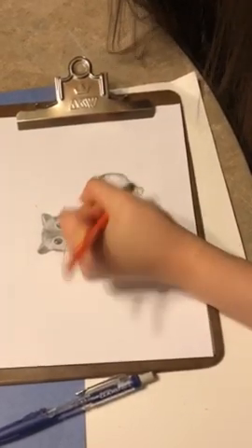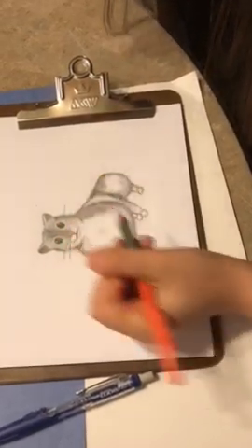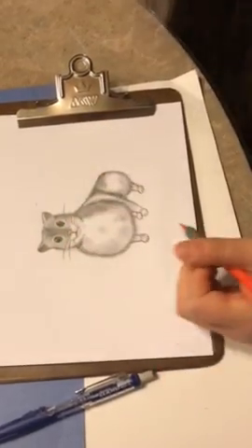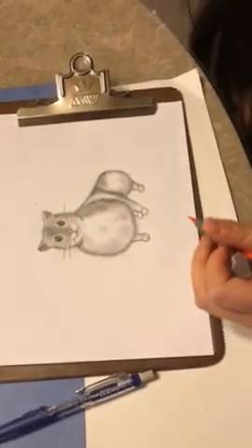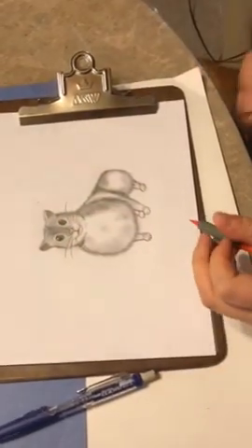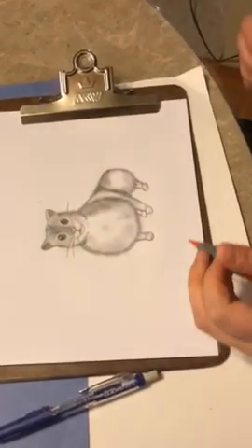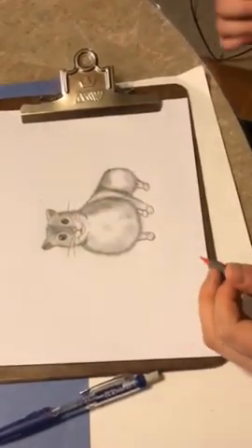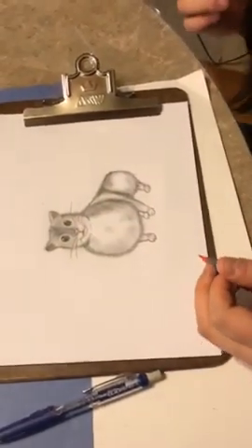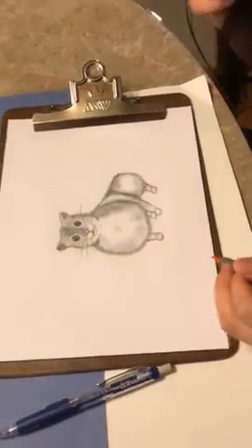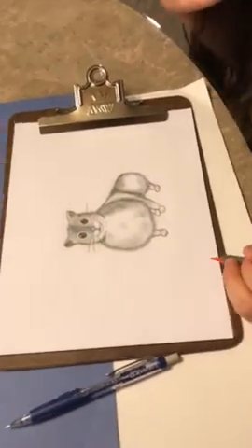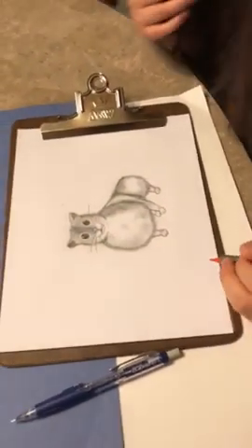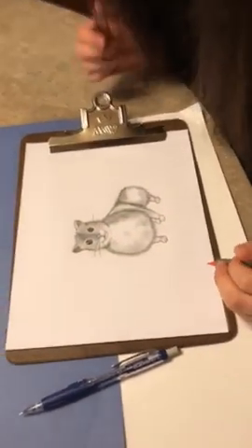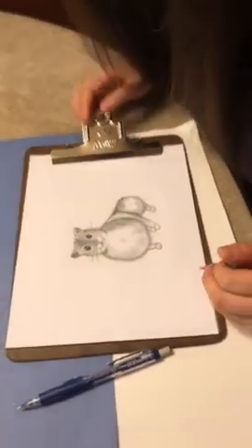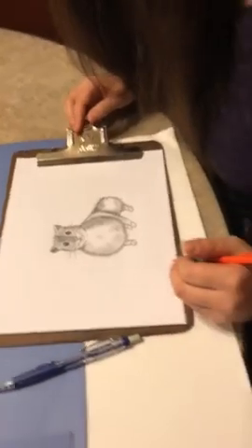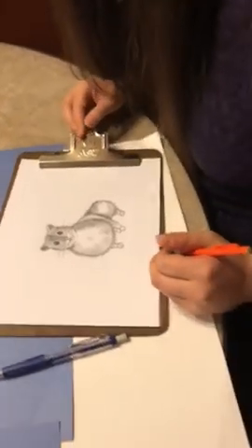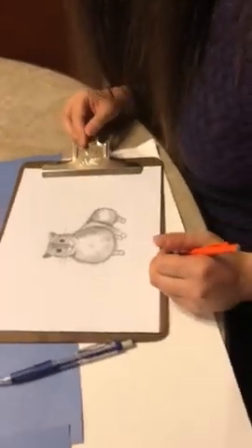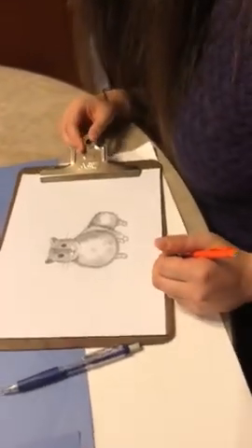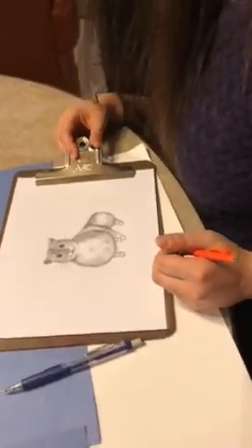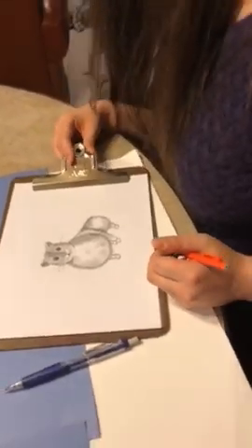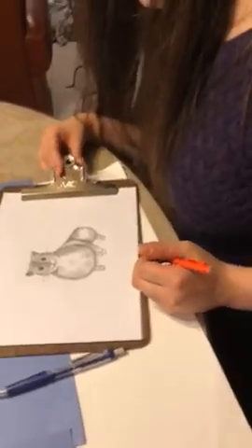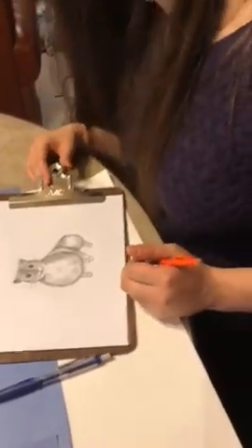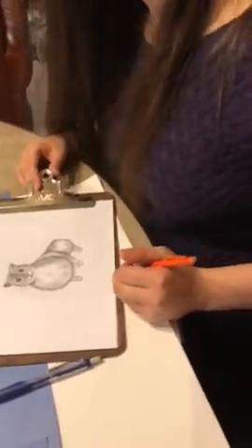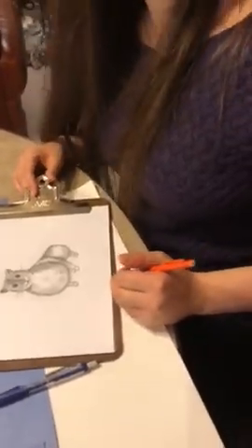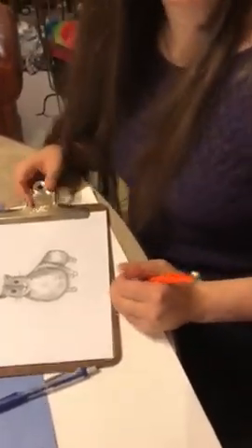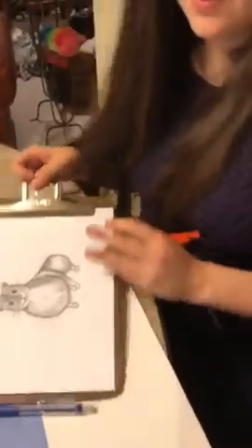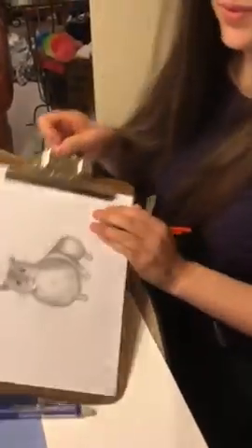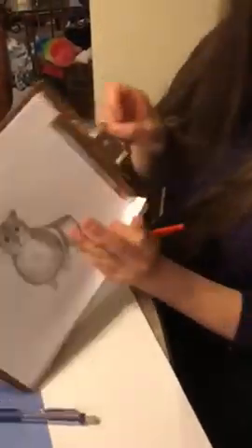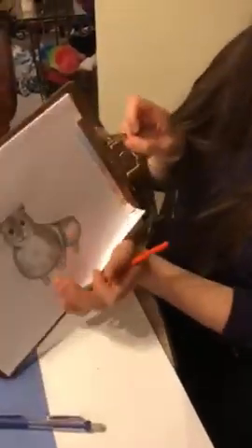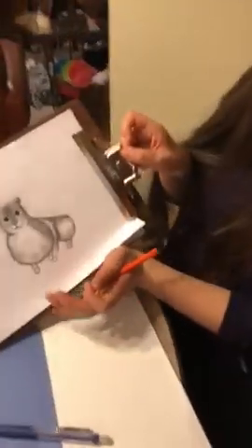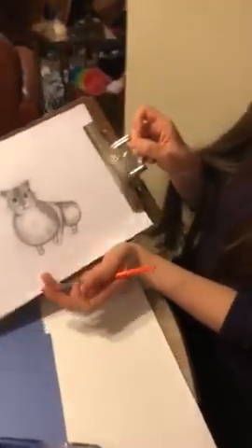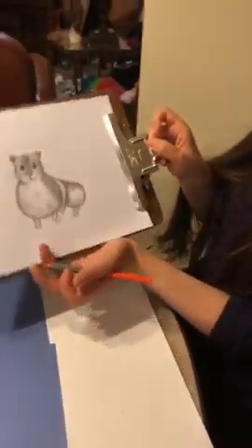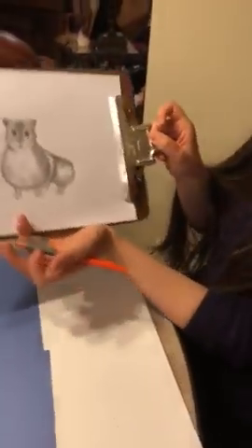And voila — you have your little tiny hamster. Ta-da!